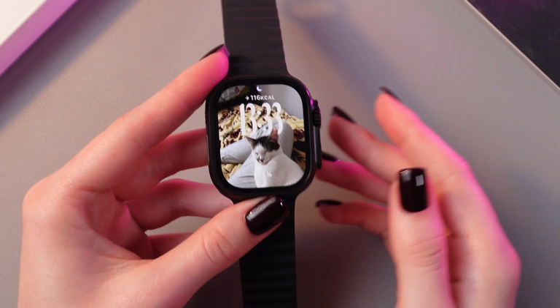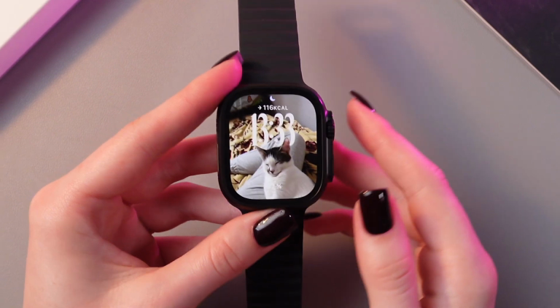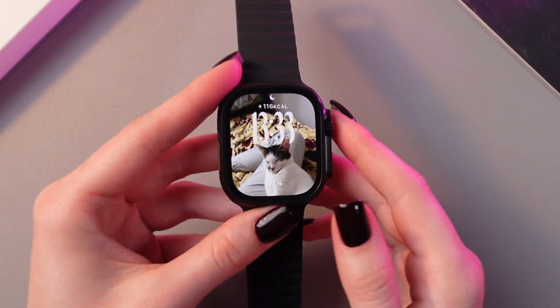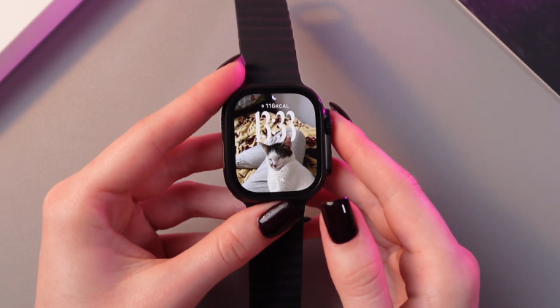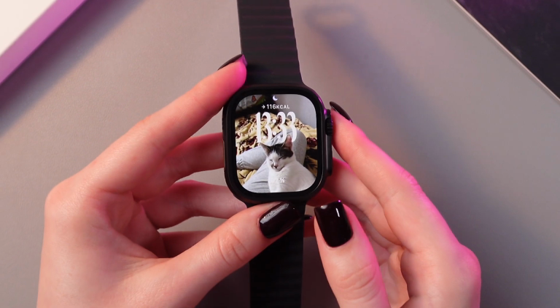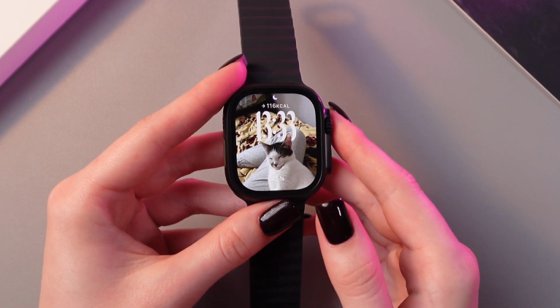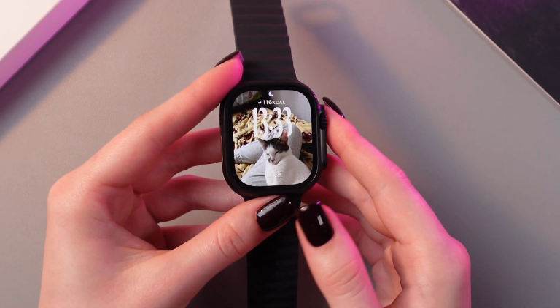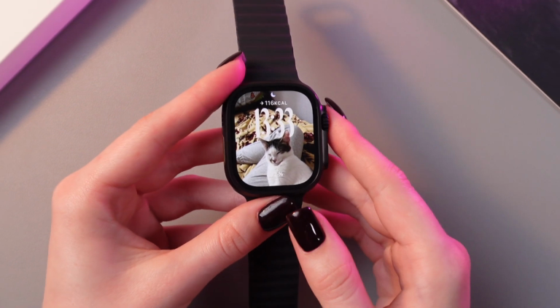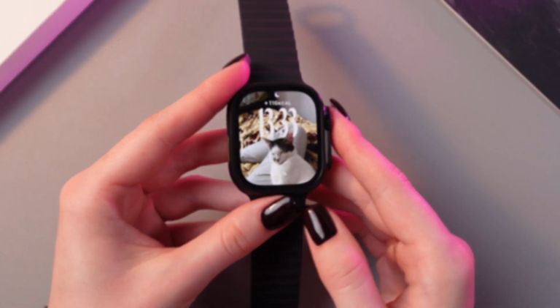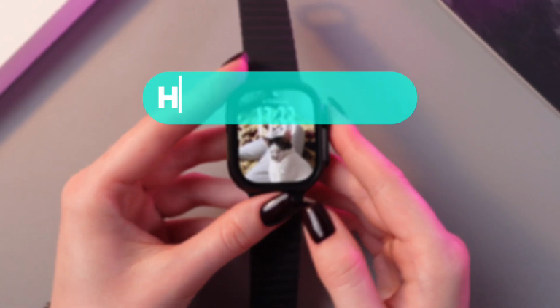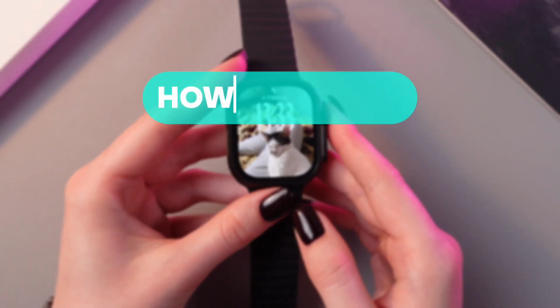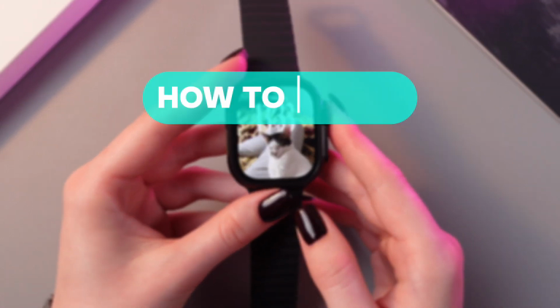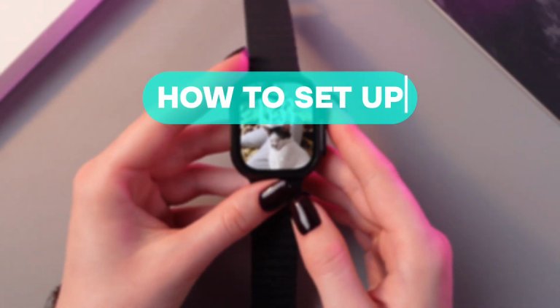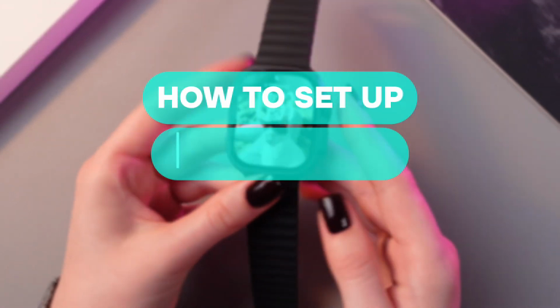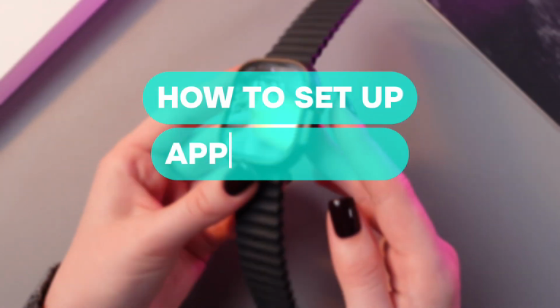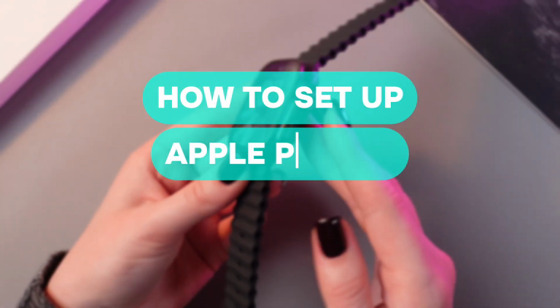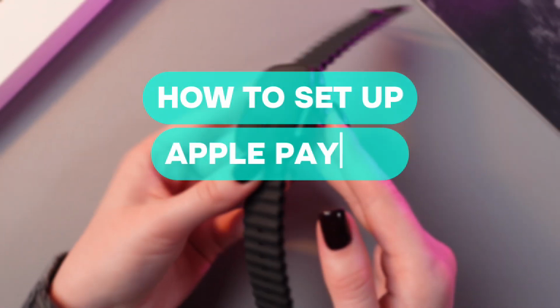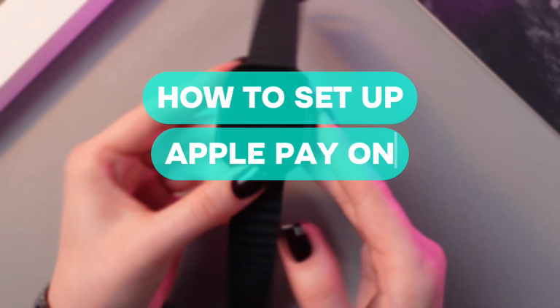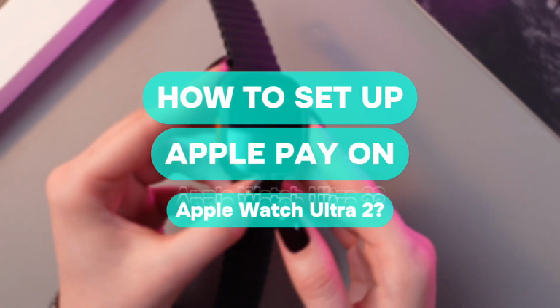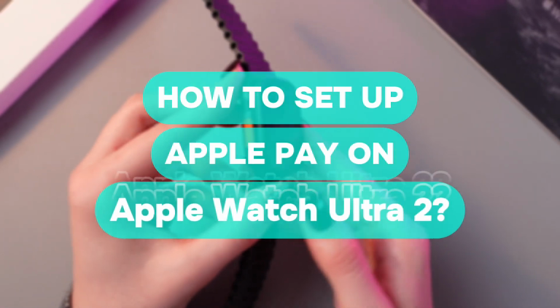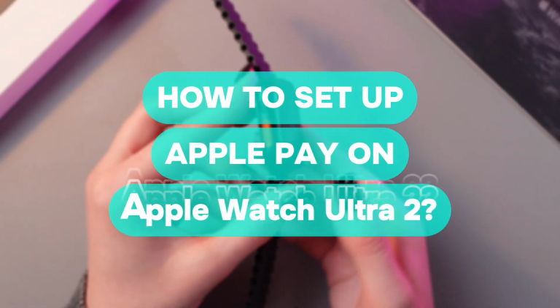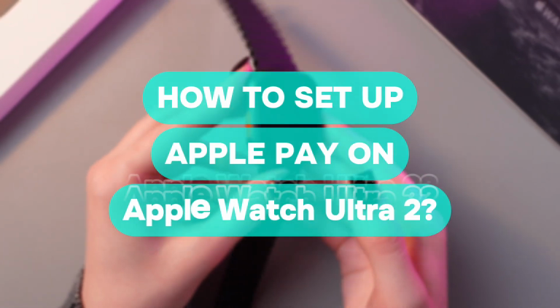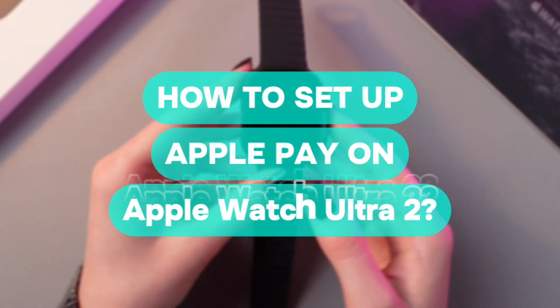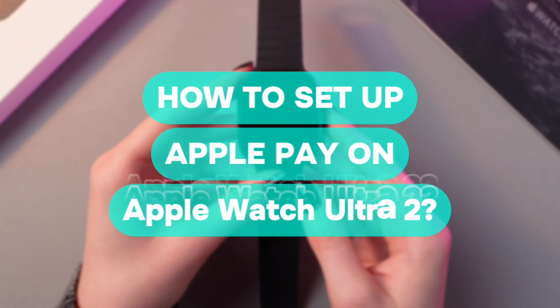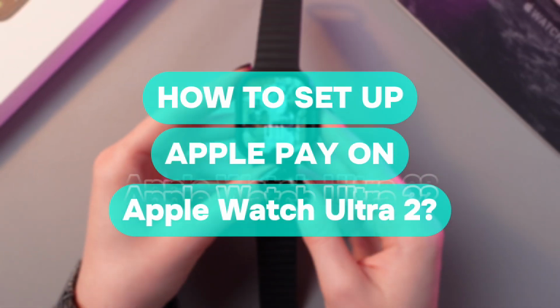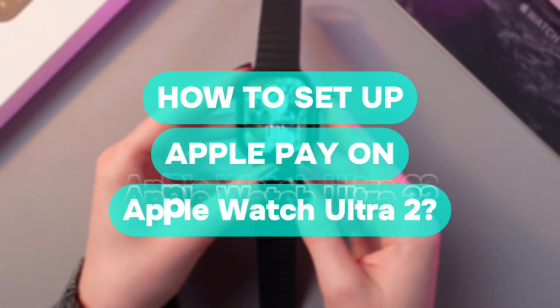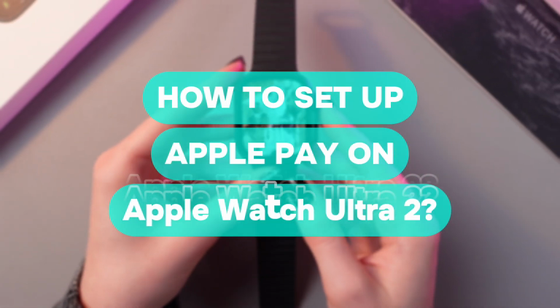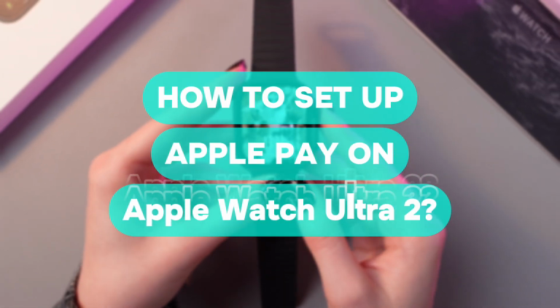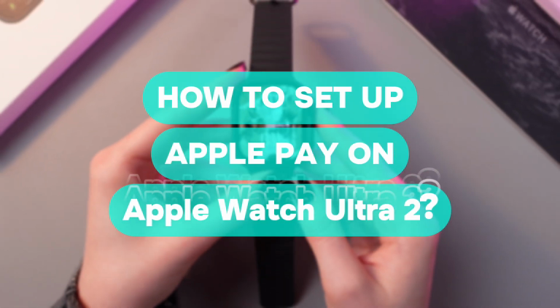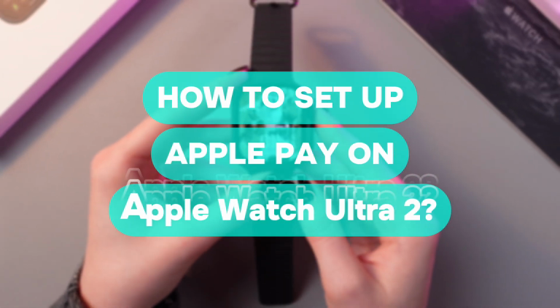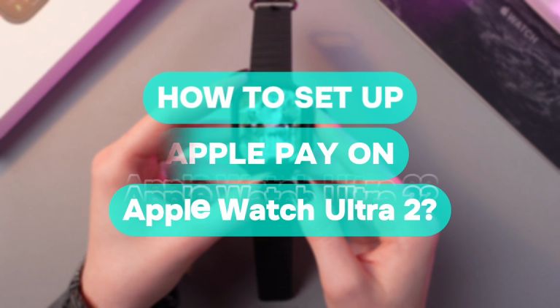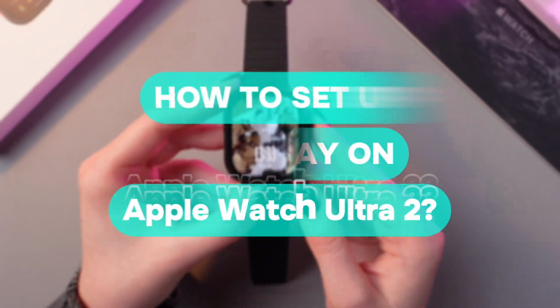Hi there! In this video I want to show you how to set up Apple Pay on your Apple Watch Ultra 2. Let's get started!